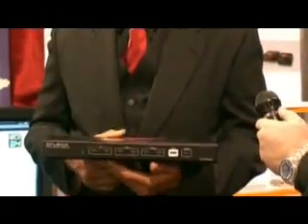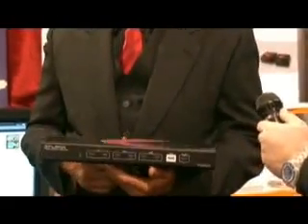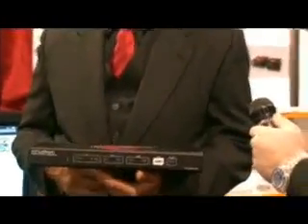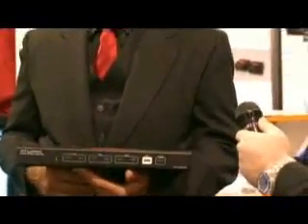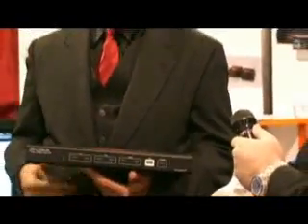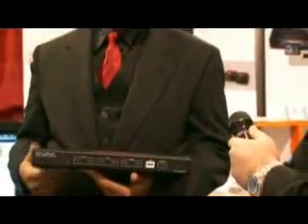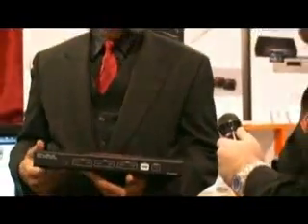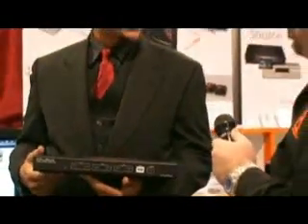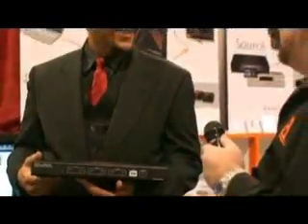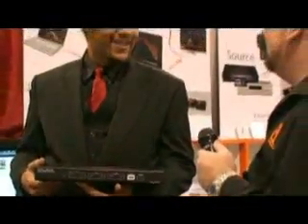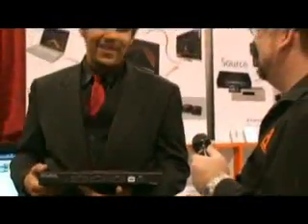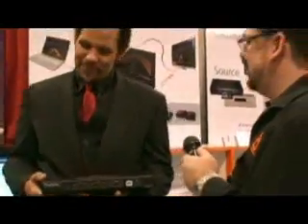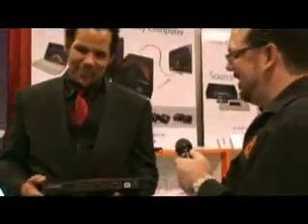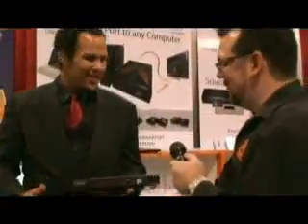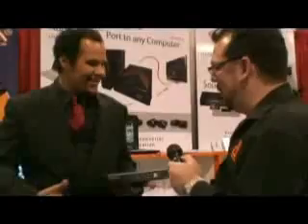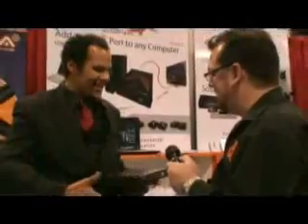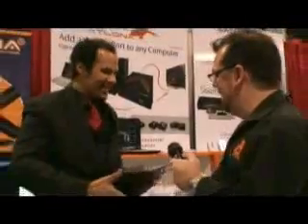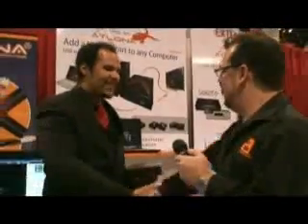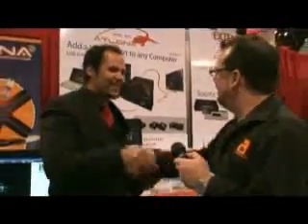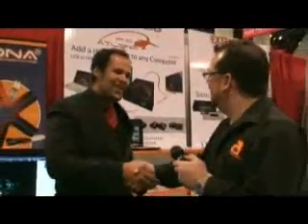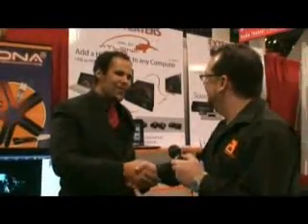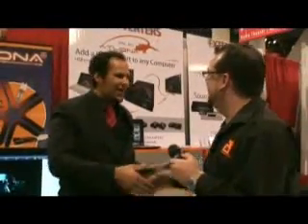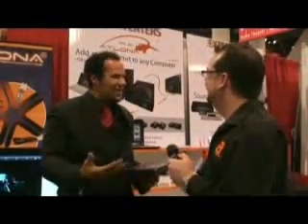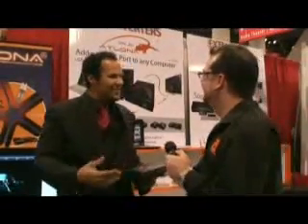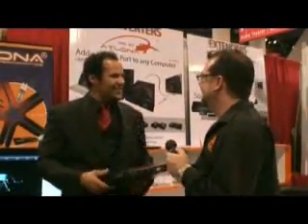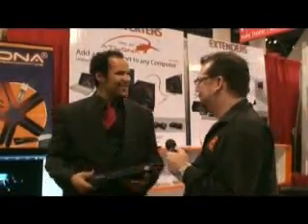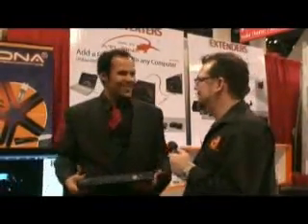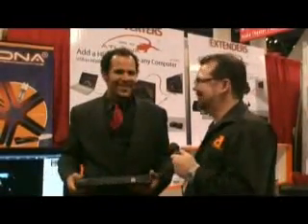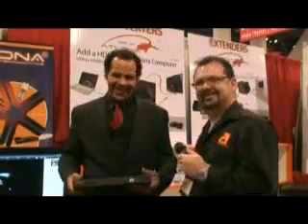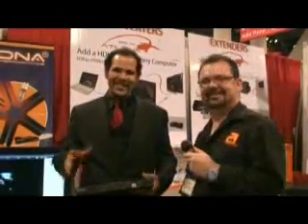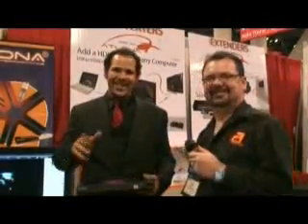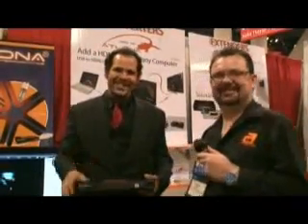Awesome stuff. Thank you. Thanks again, Chris, for sharing some of your products here at Atlanta. Thank you for coming out to see us. Pleasure, mate. All right, take it easy.